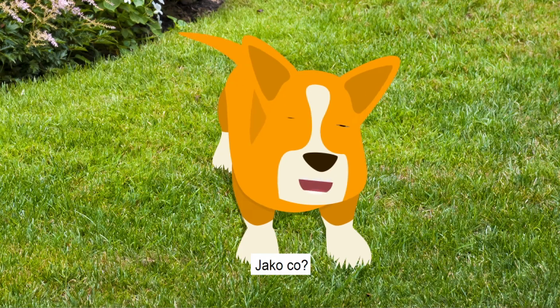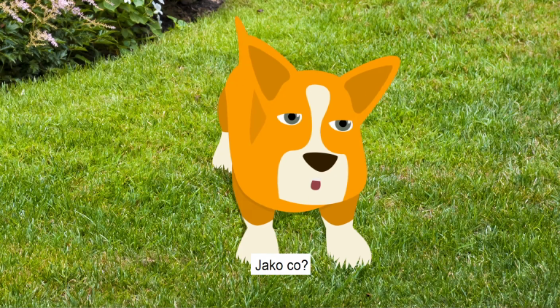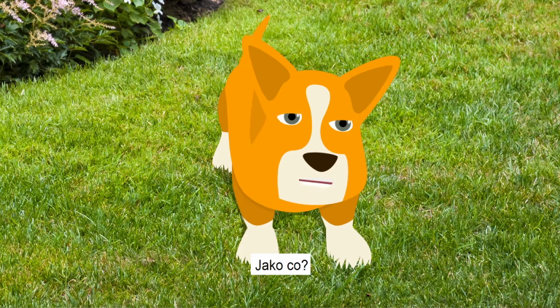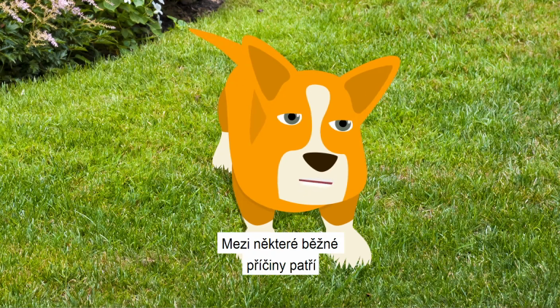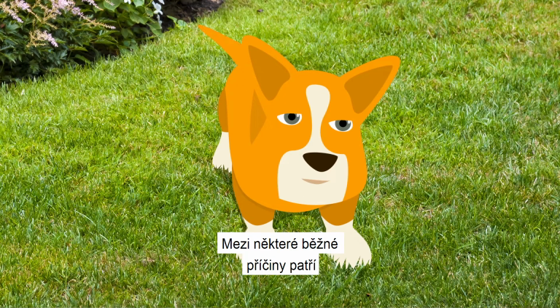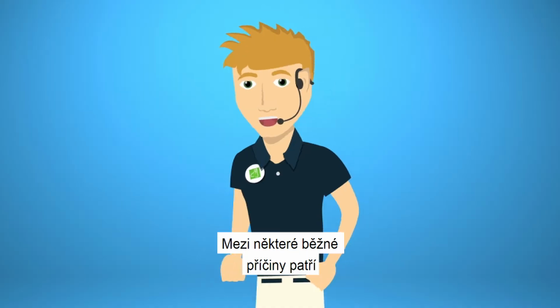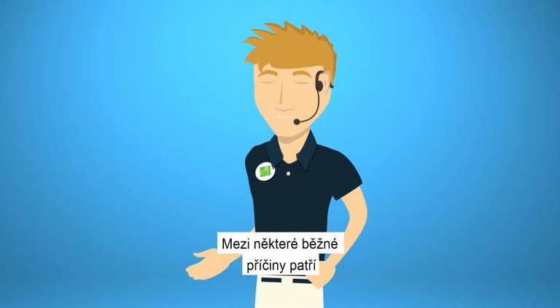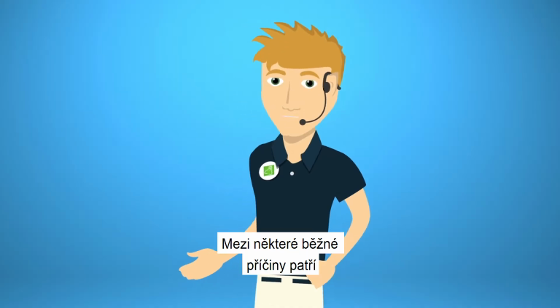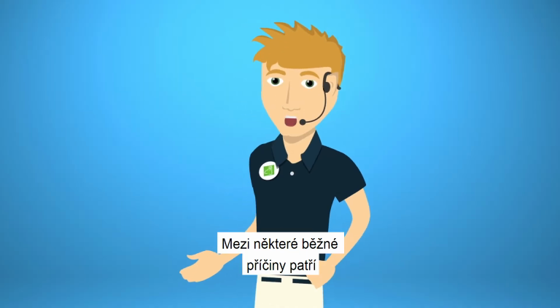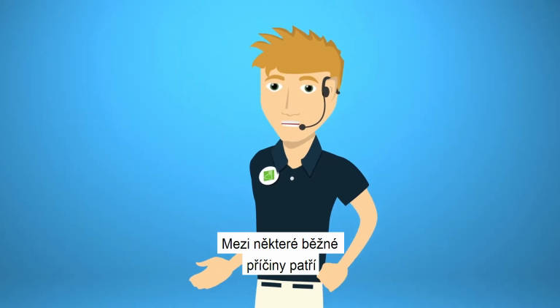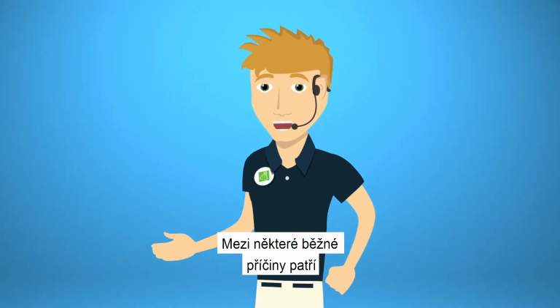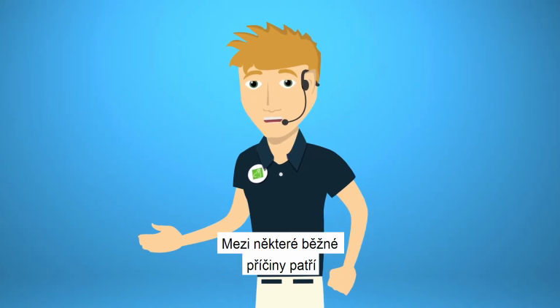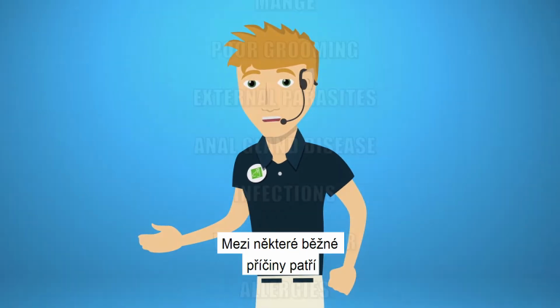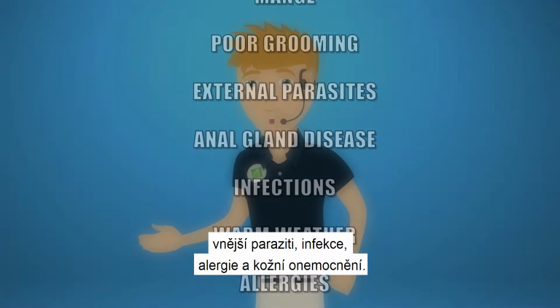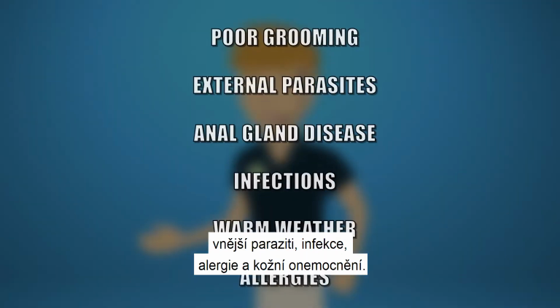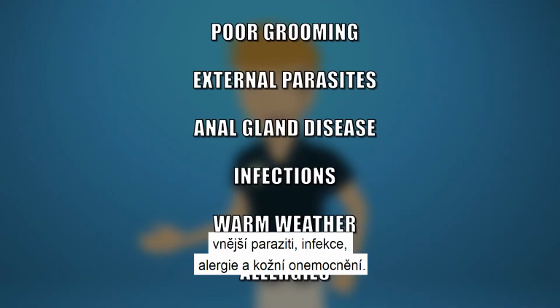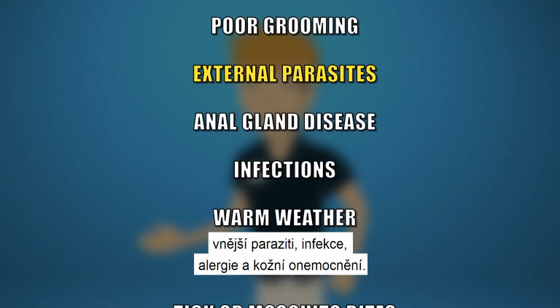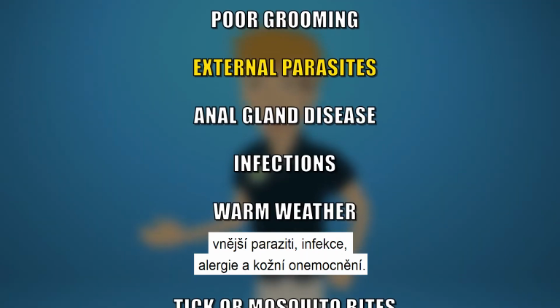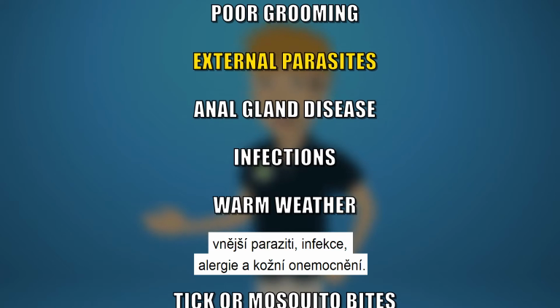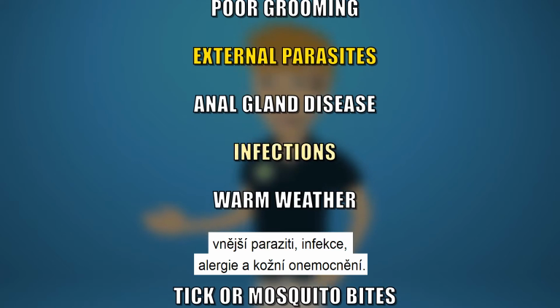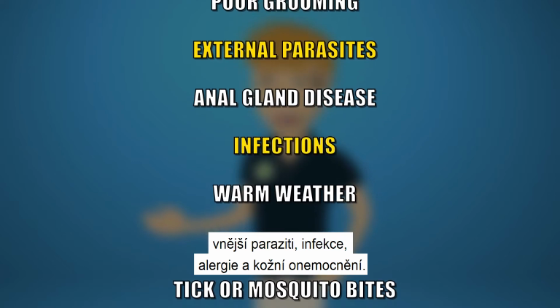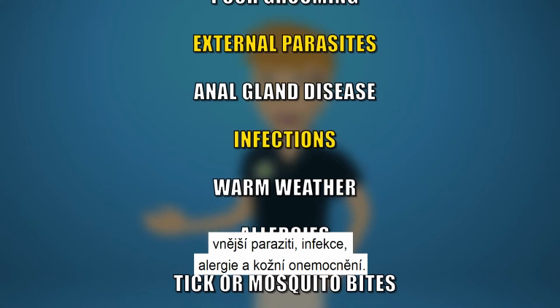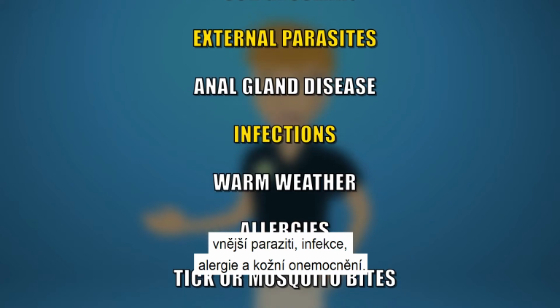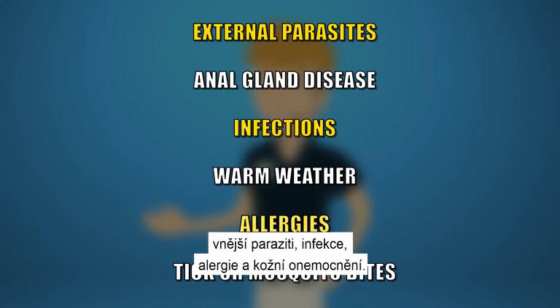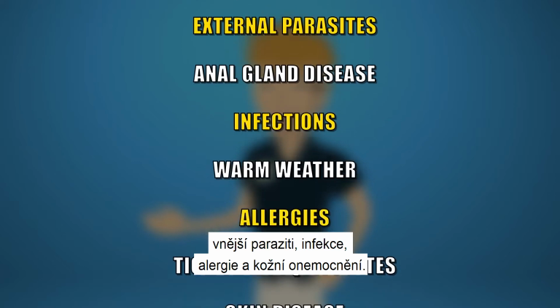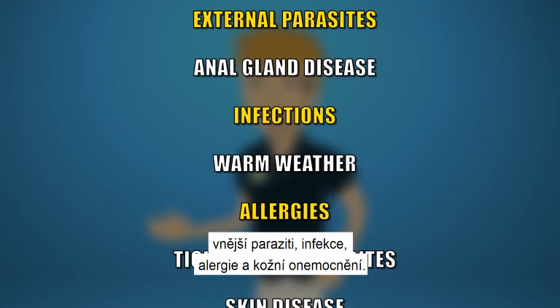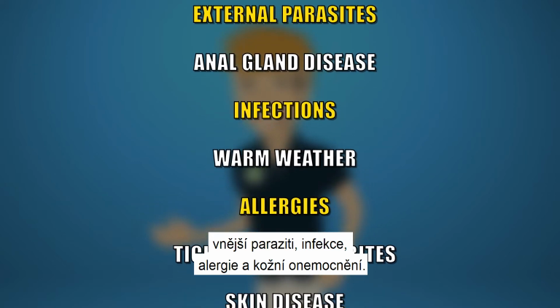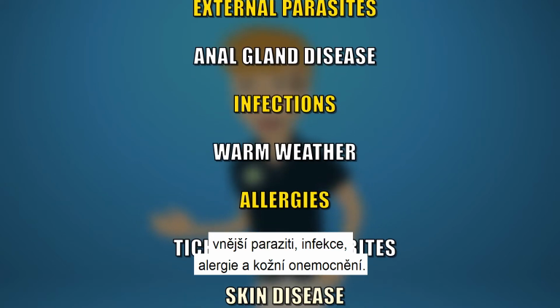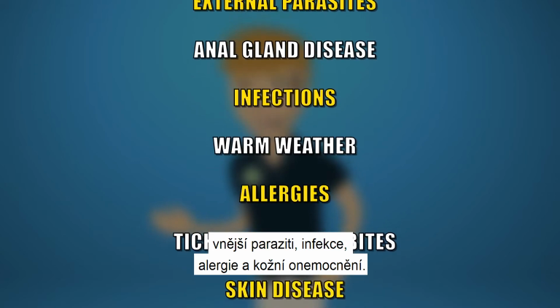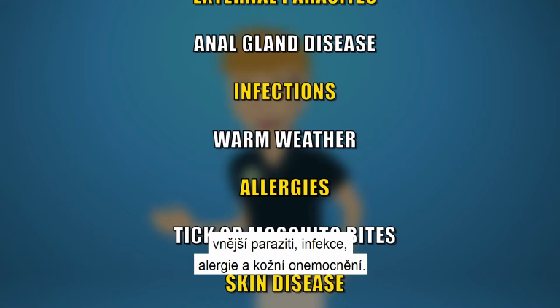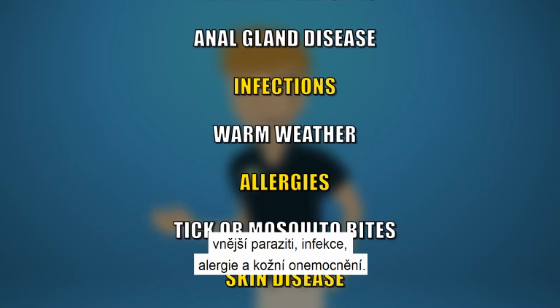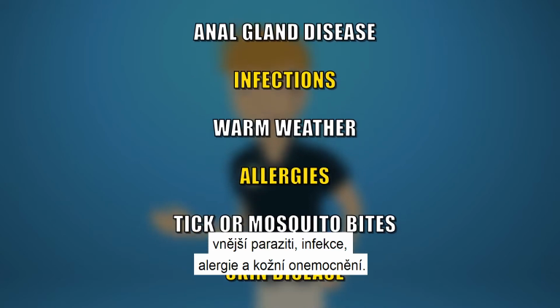Like what? Well, some common causes include external parasites, infections, allergies and skin disease.